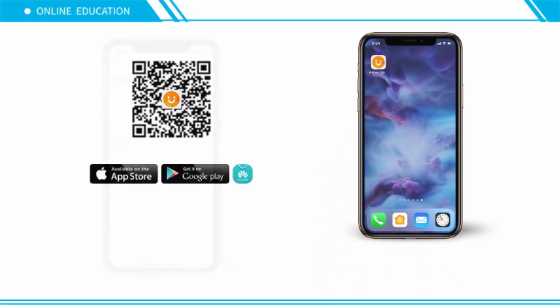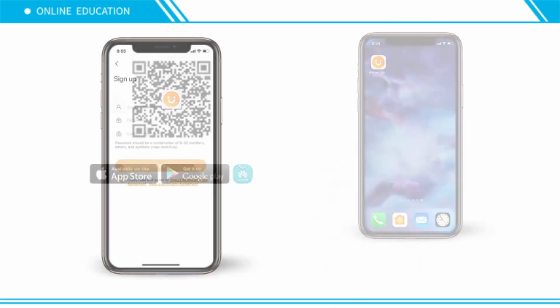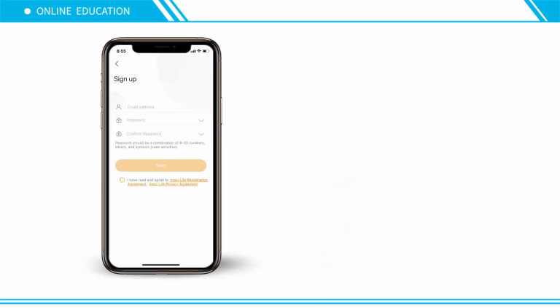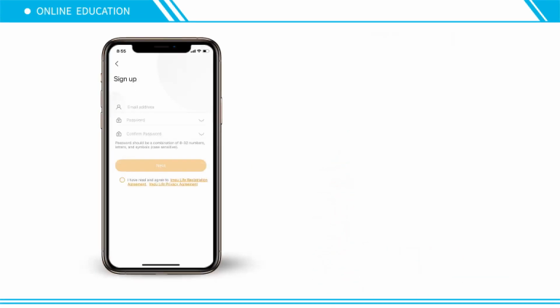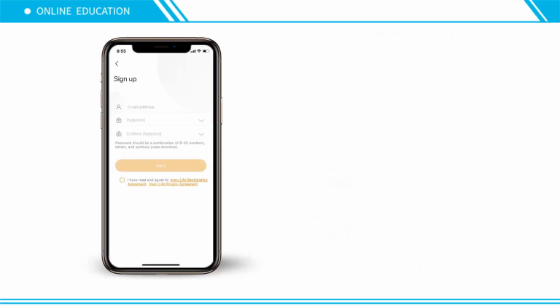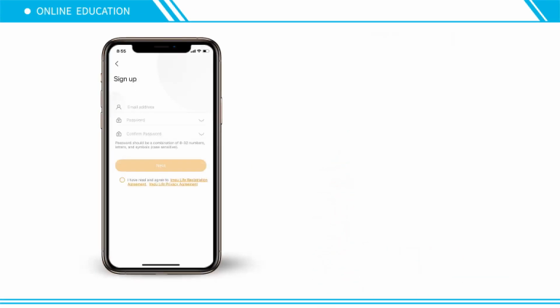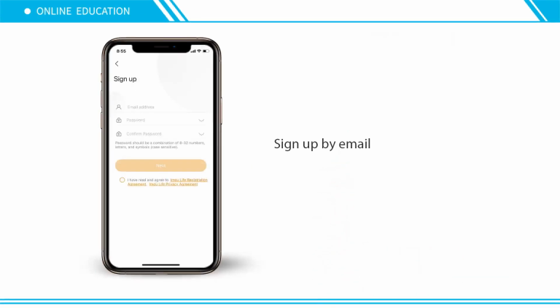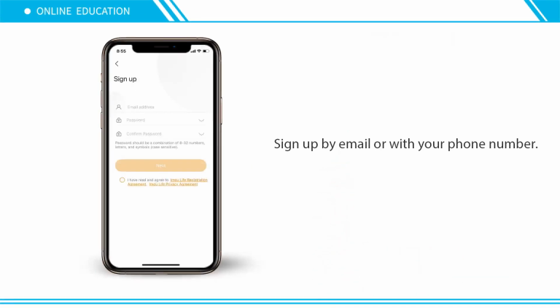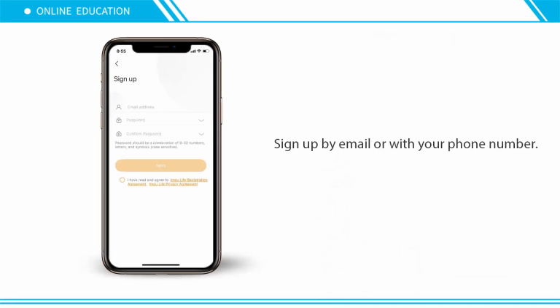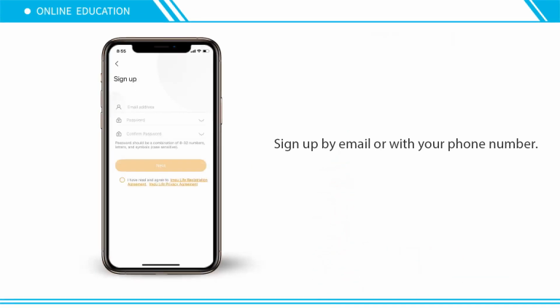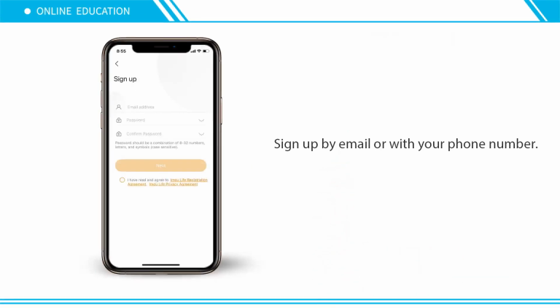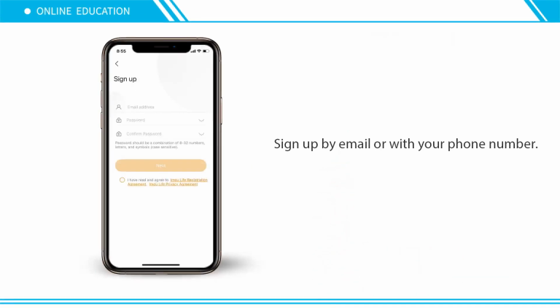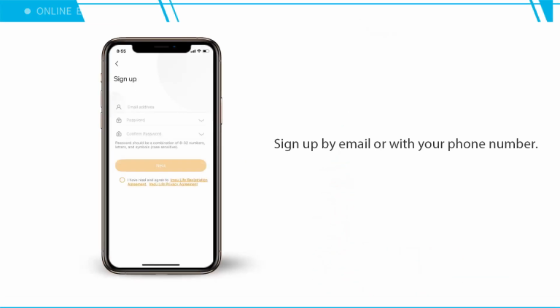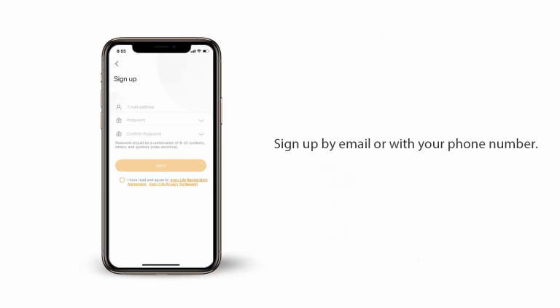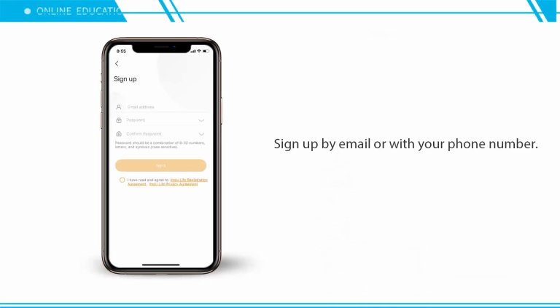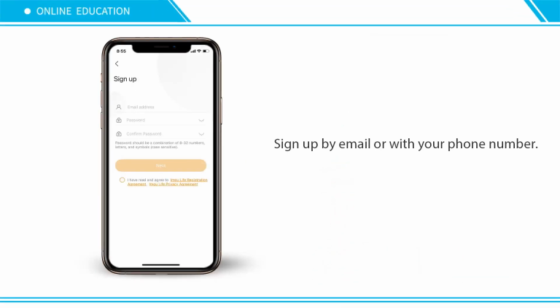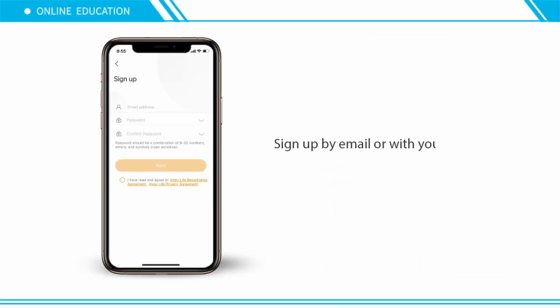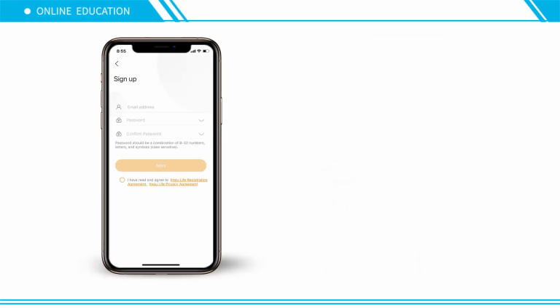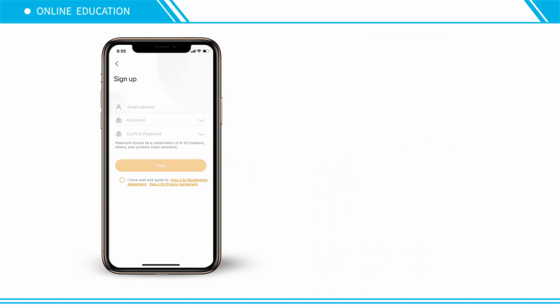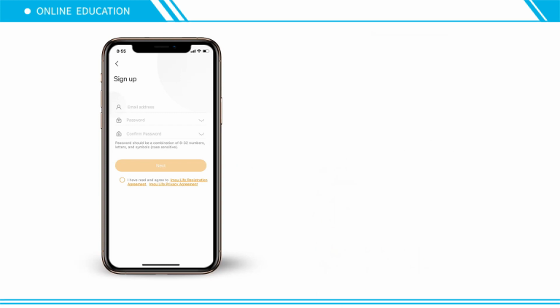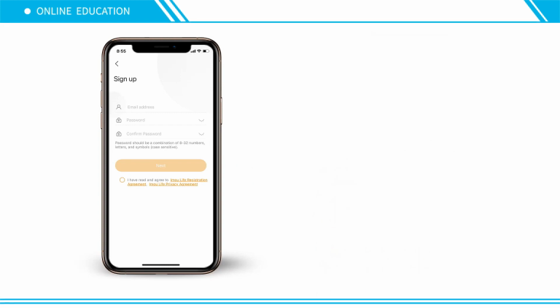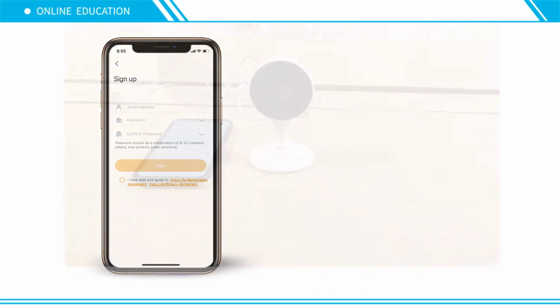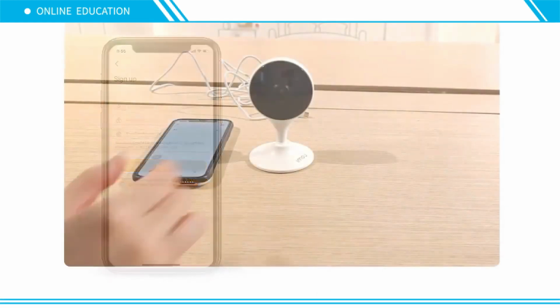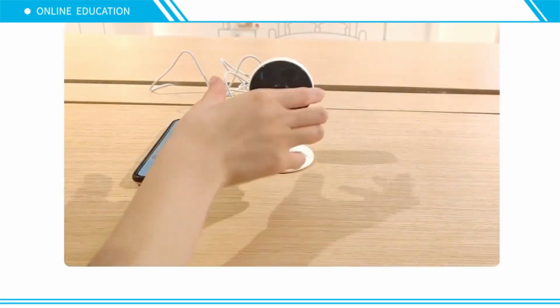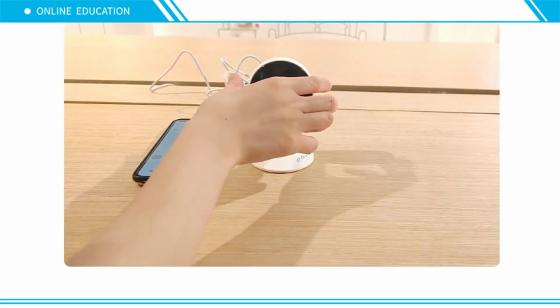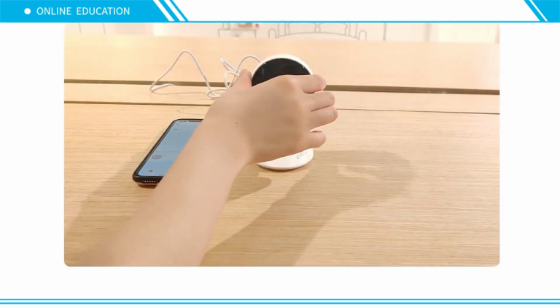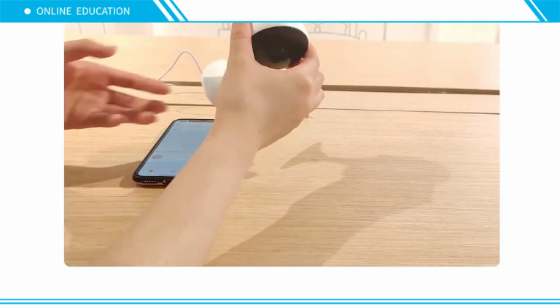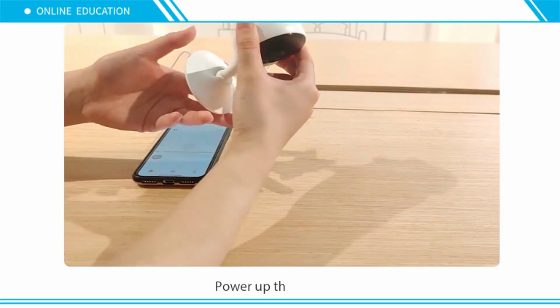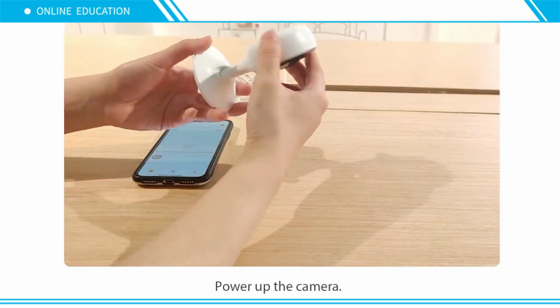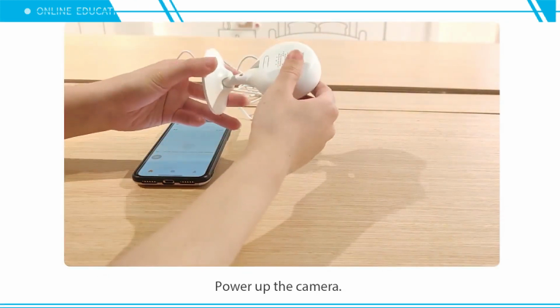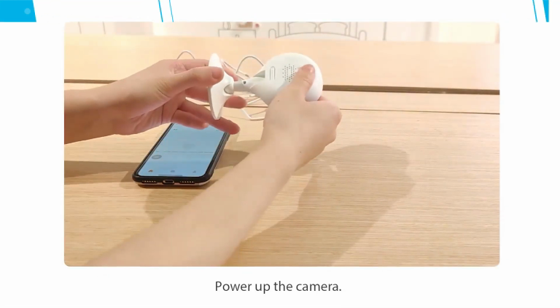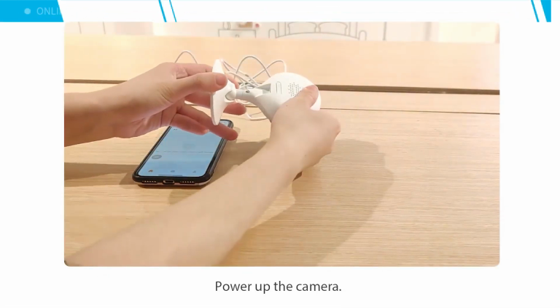Download the app from the App Store, Google Play, or Huawei App Gallery. Sign up by email or with your phone number, then power up the camera.